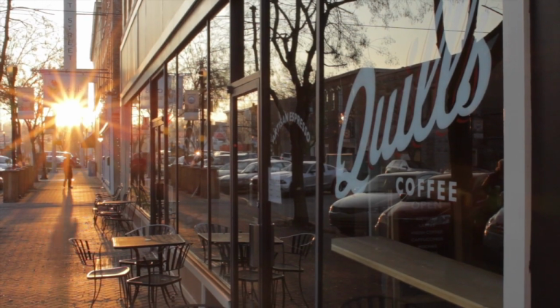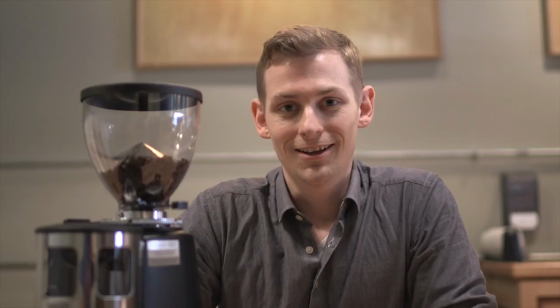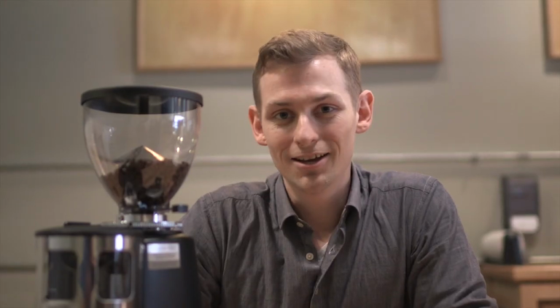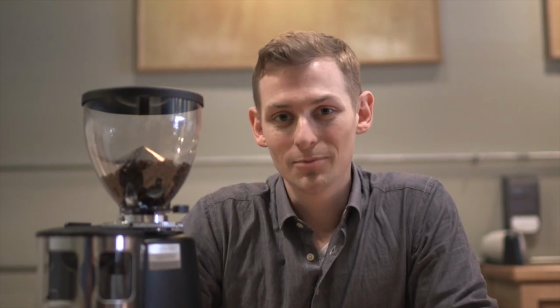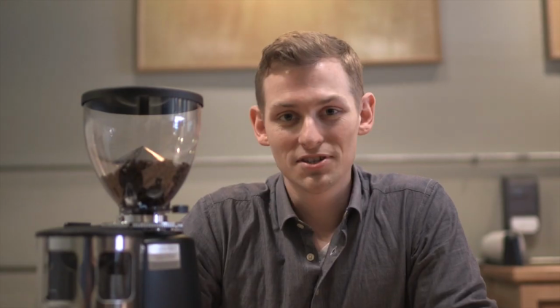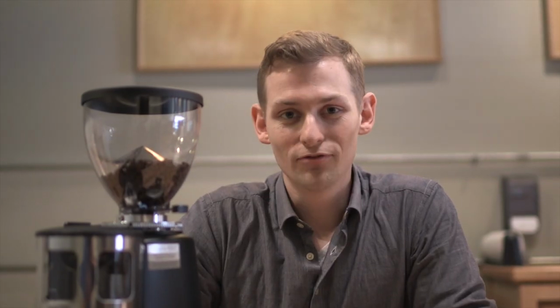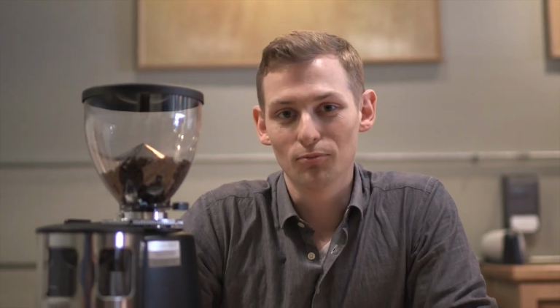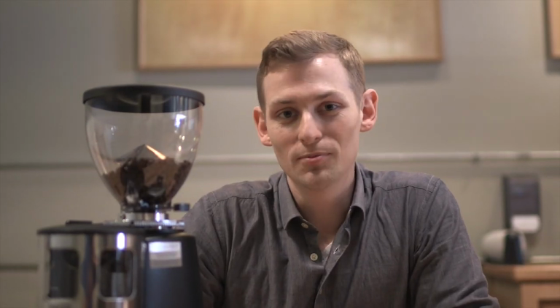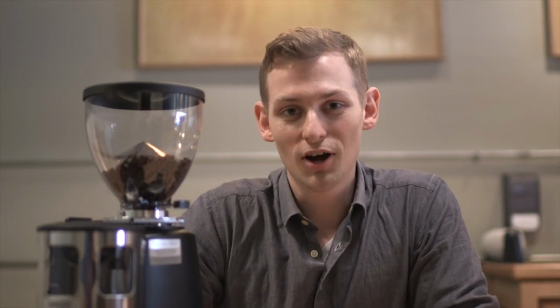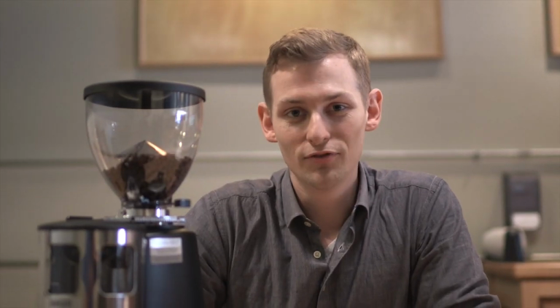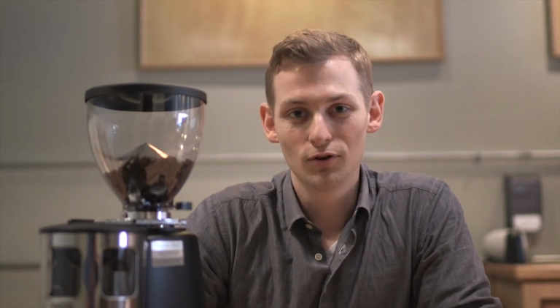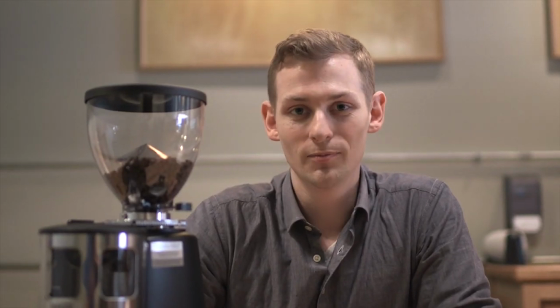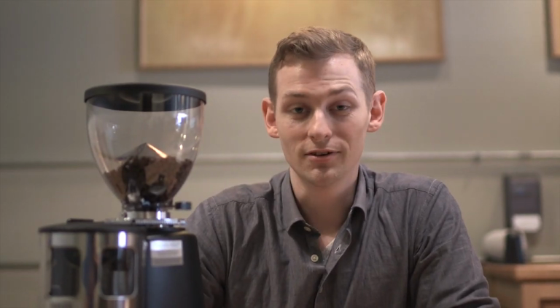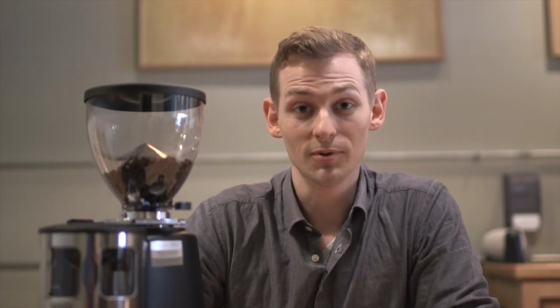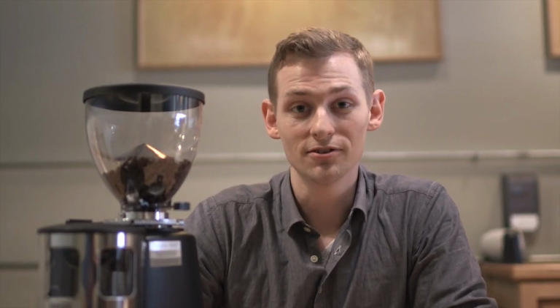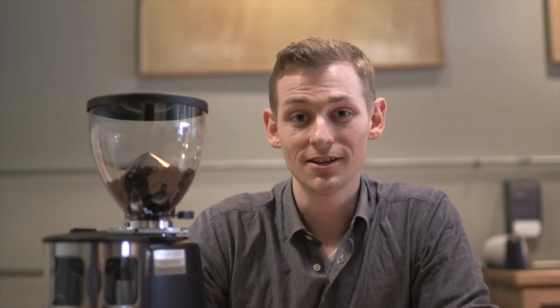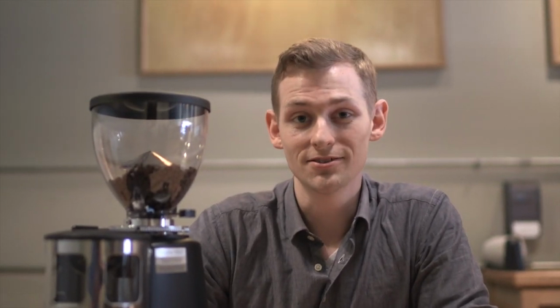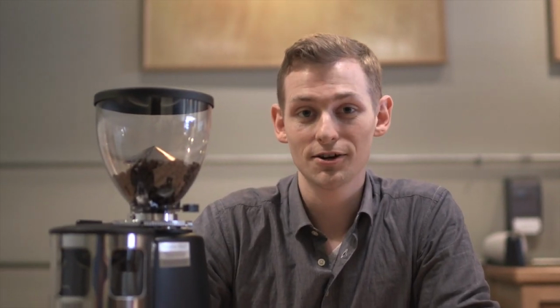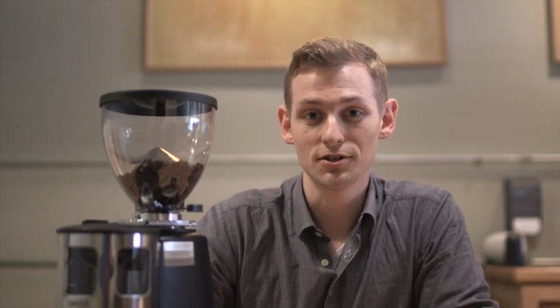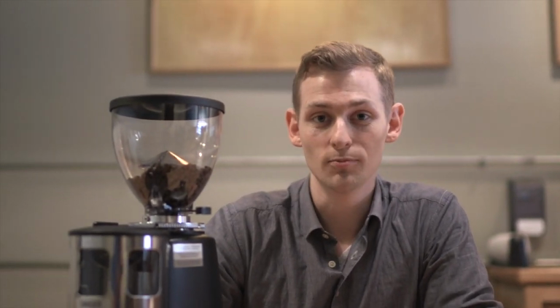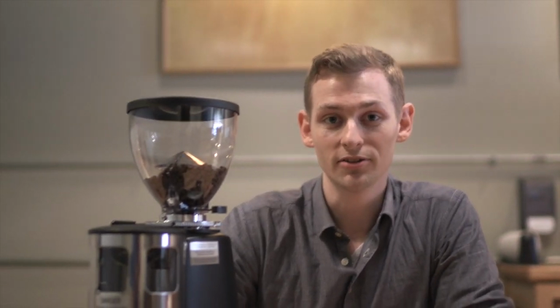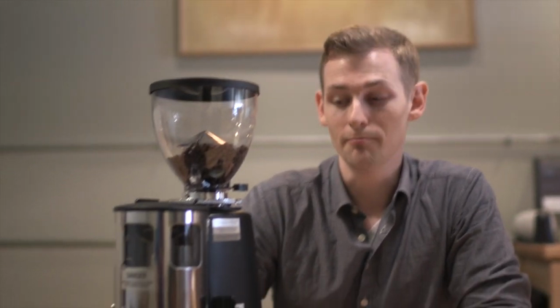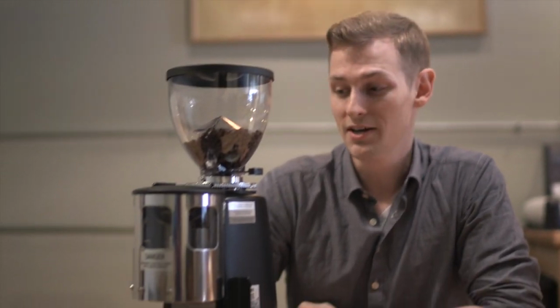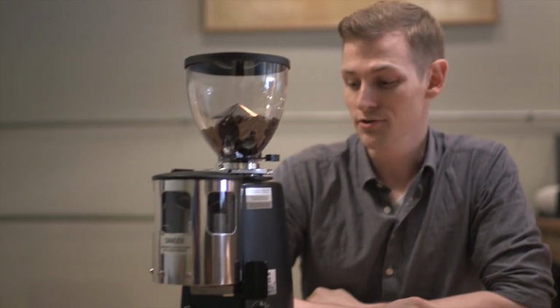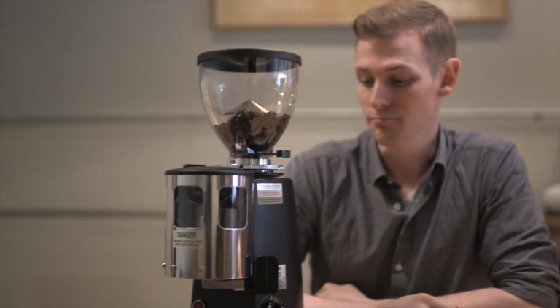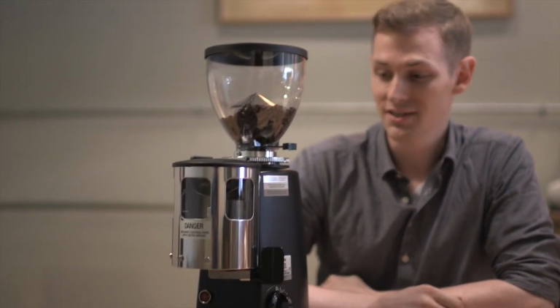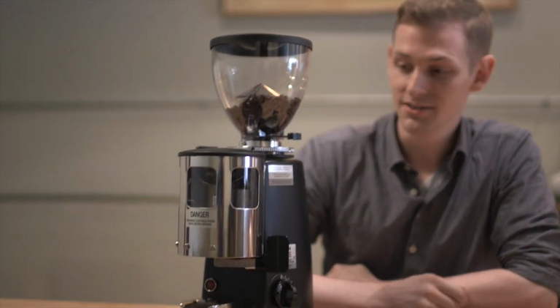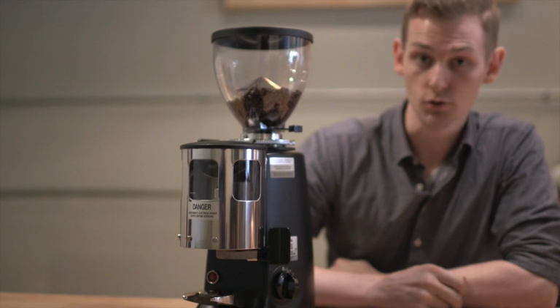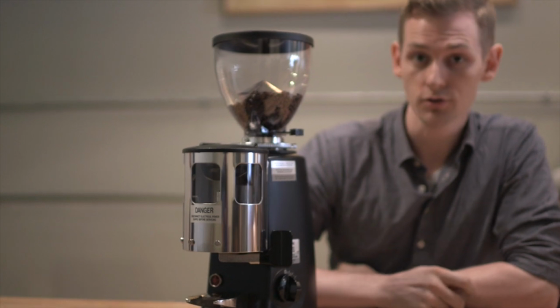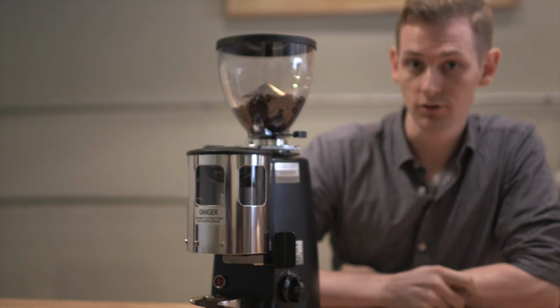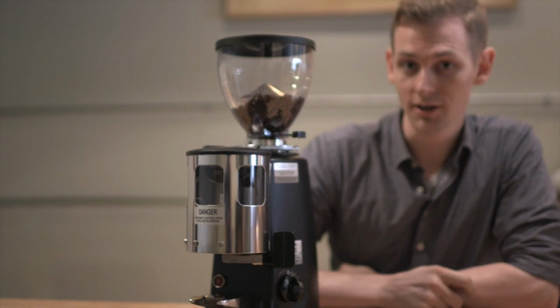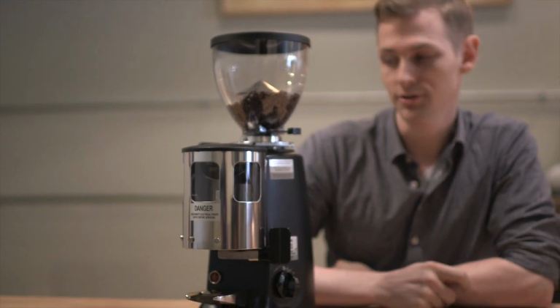Hey, I'm Steve from Prima Coffee Equipment, and I'm here today to talk to you about the Mazer Mini Doser Grinder.